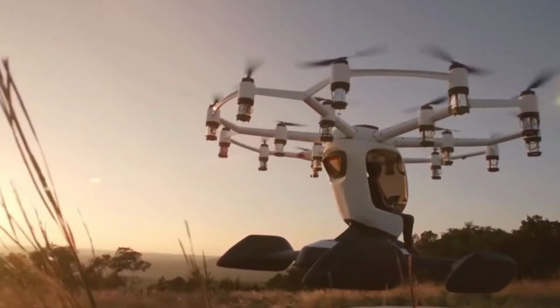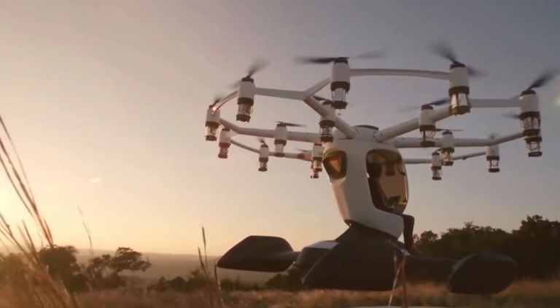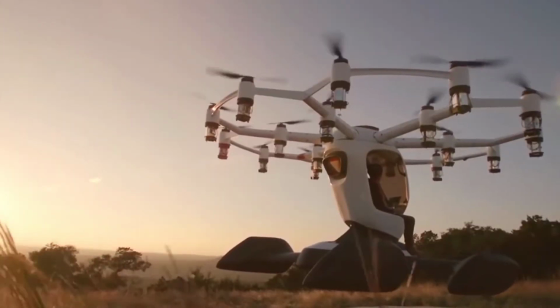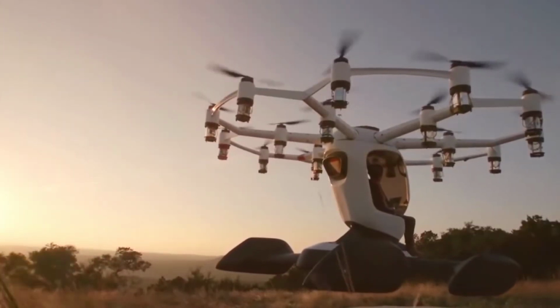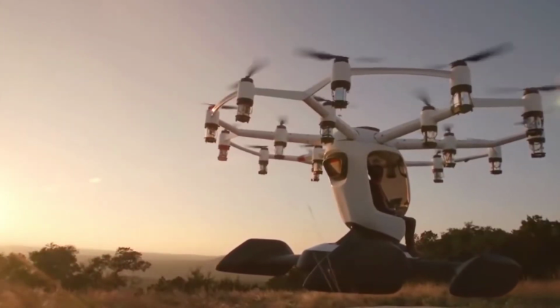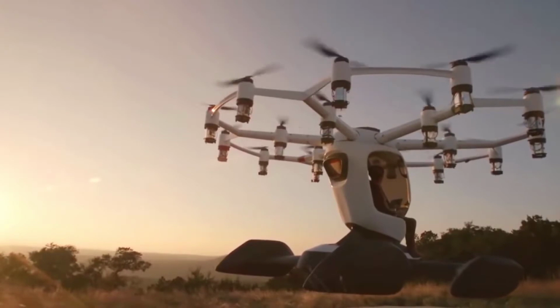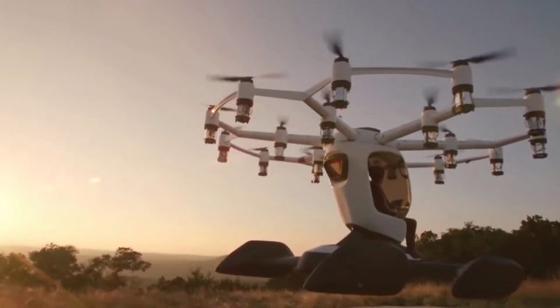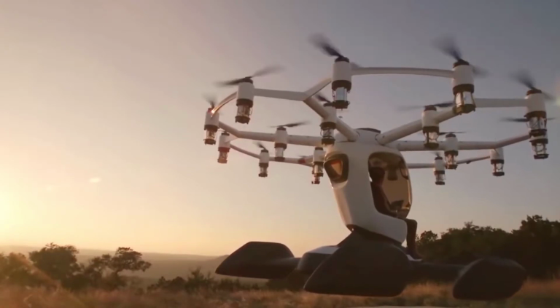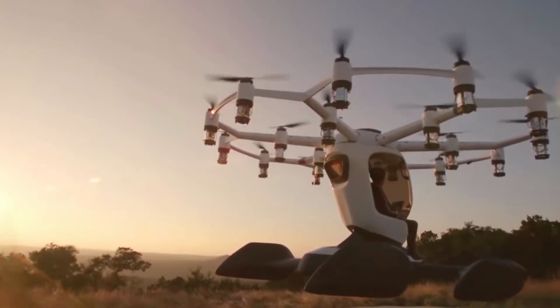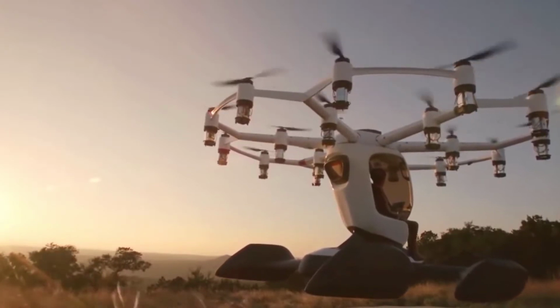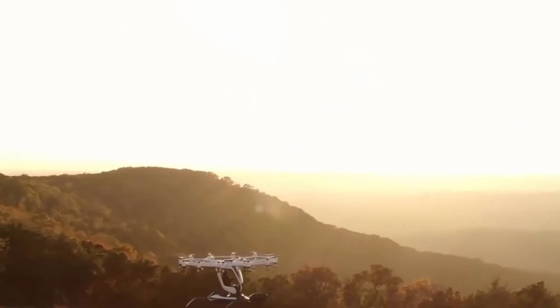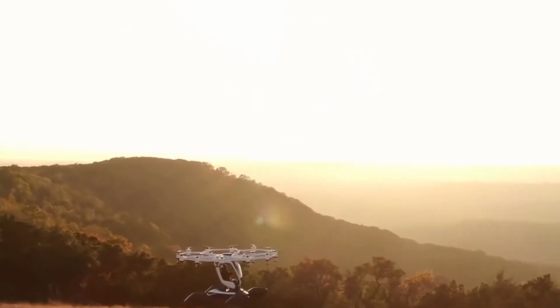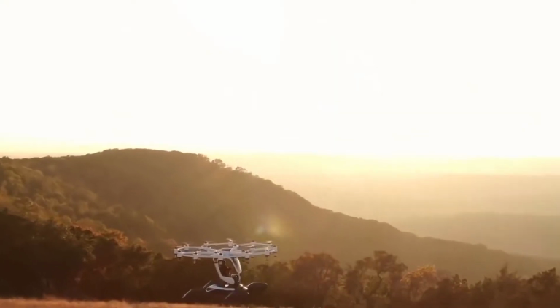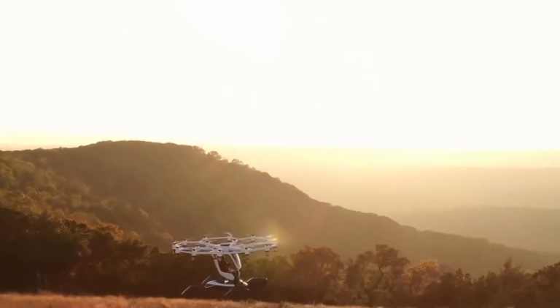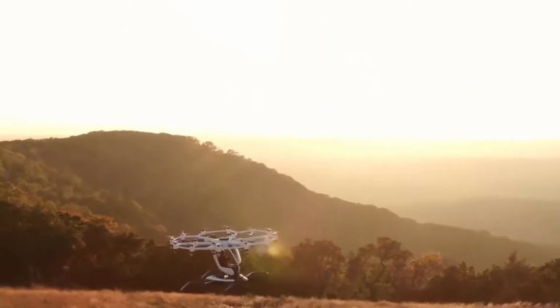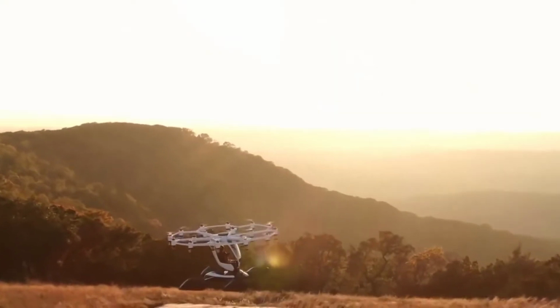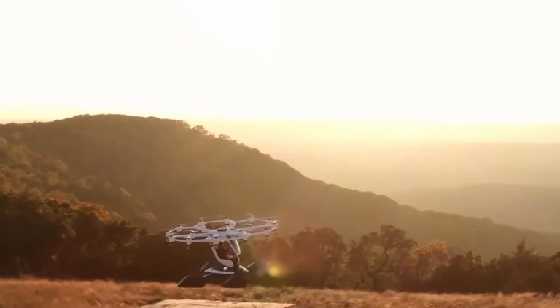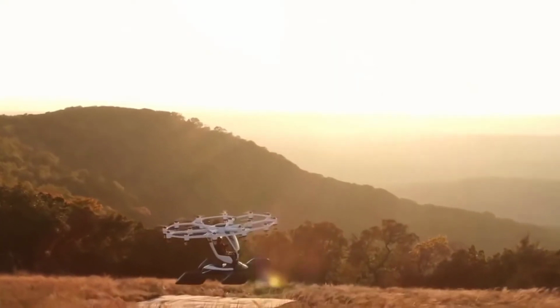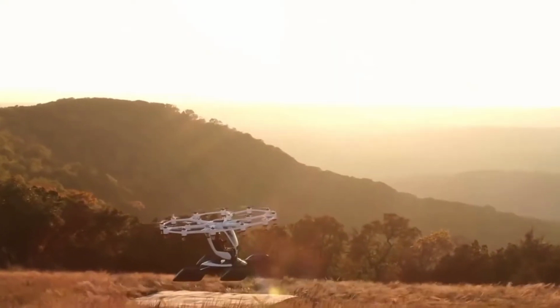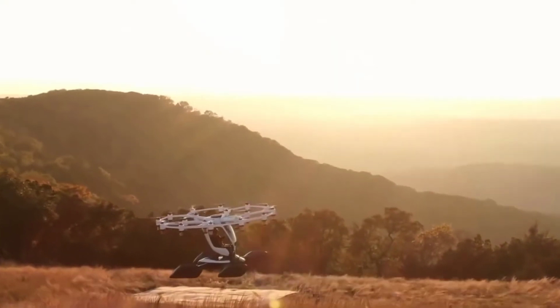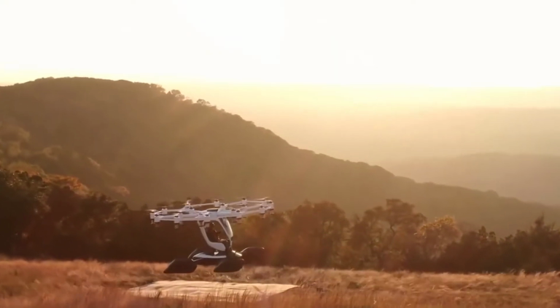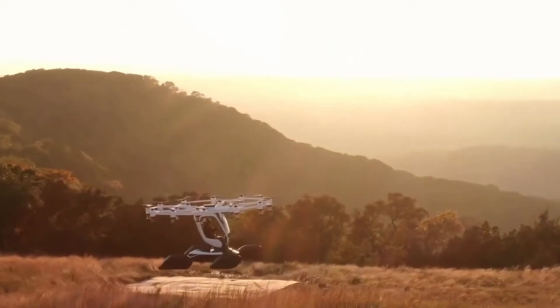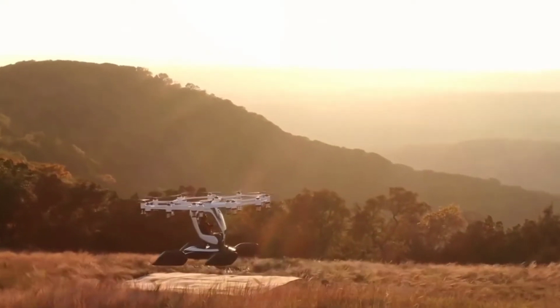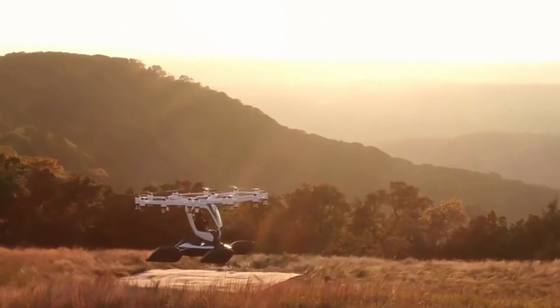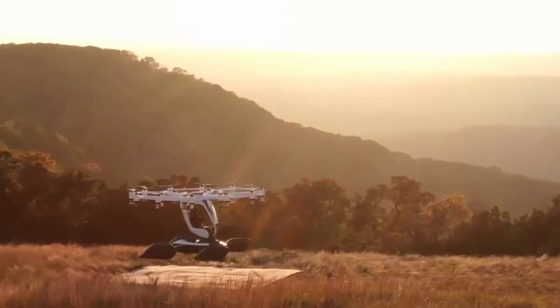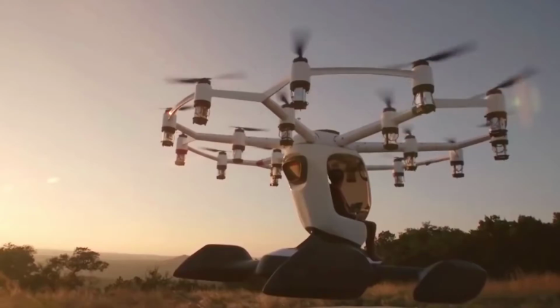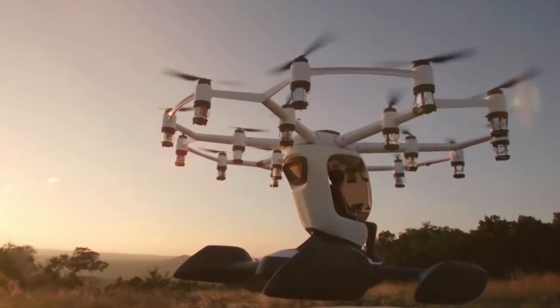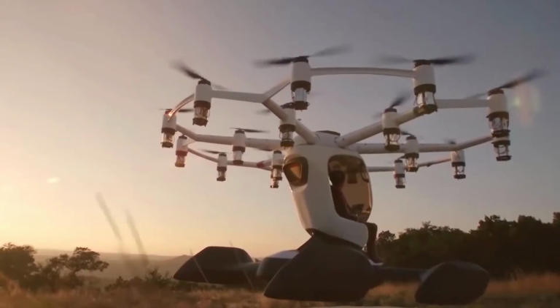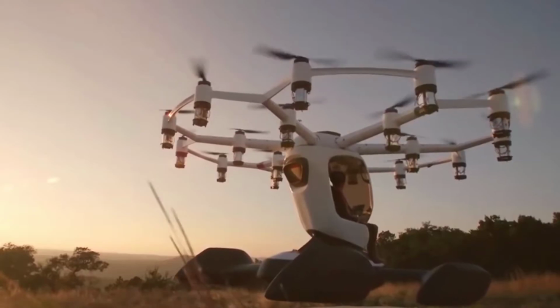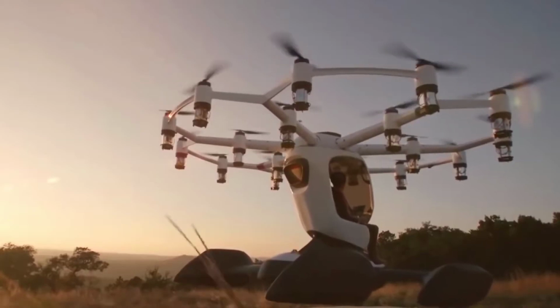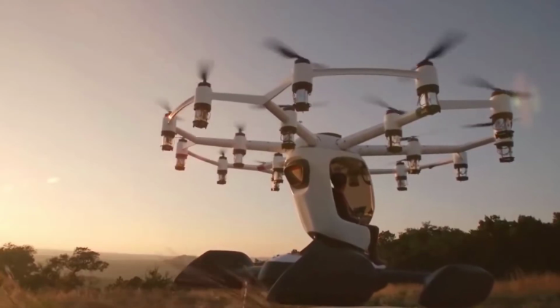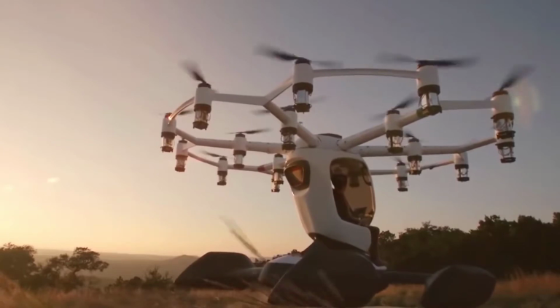And most importantly, the device weighs only 196 kilograms, which means that you don't need a pilot's license to fly it.